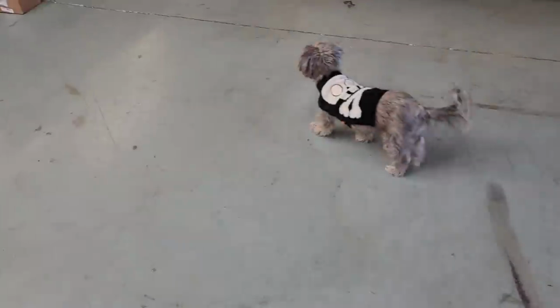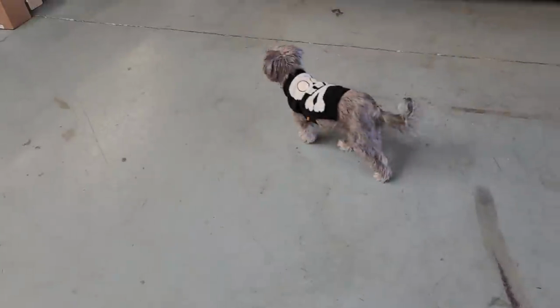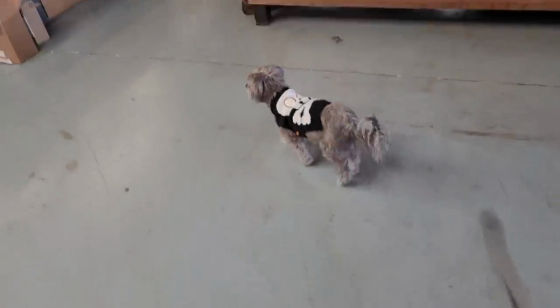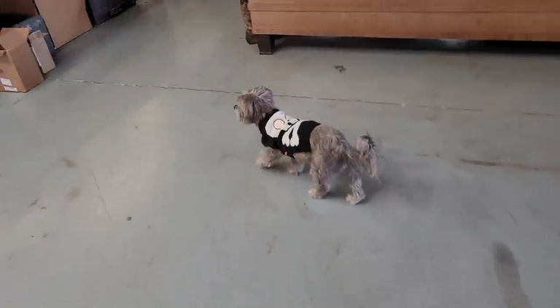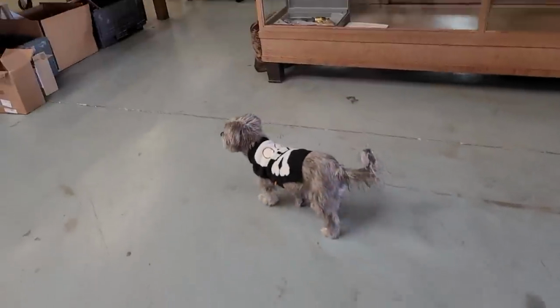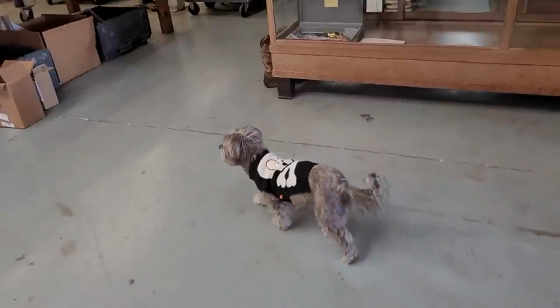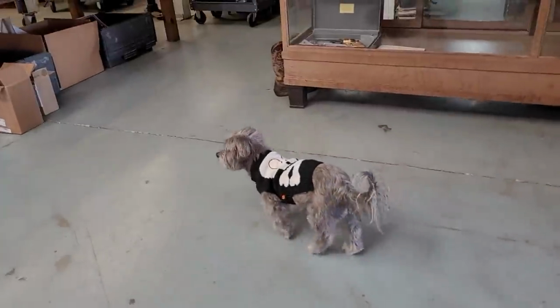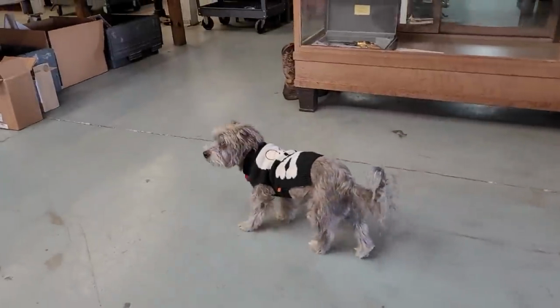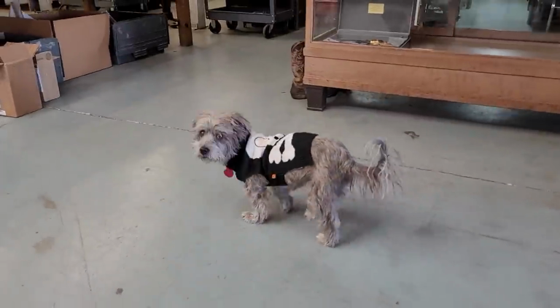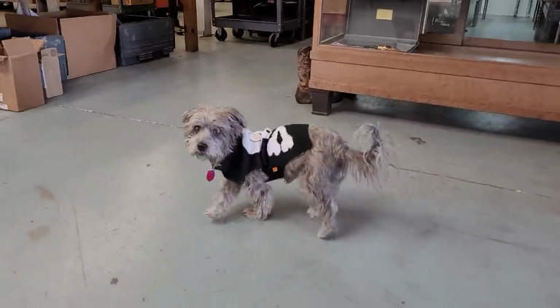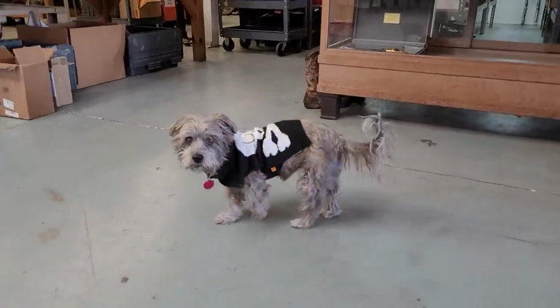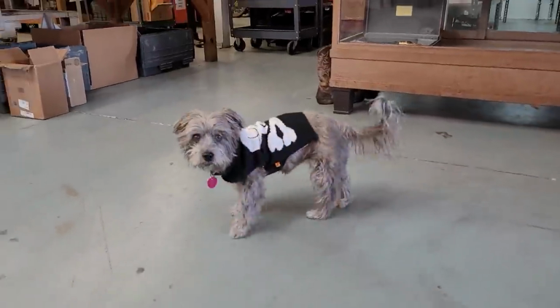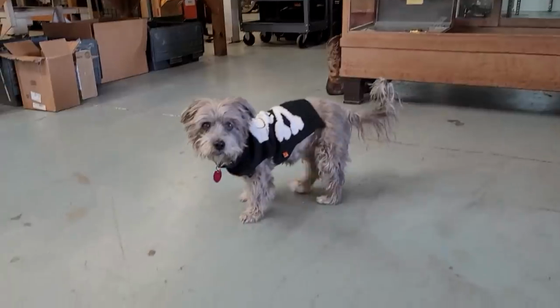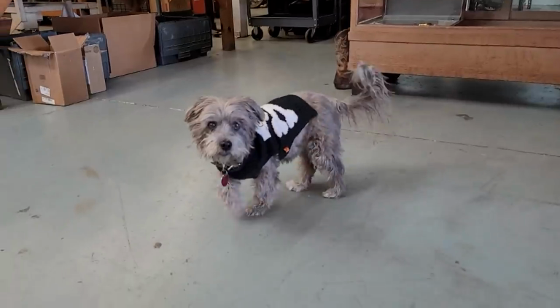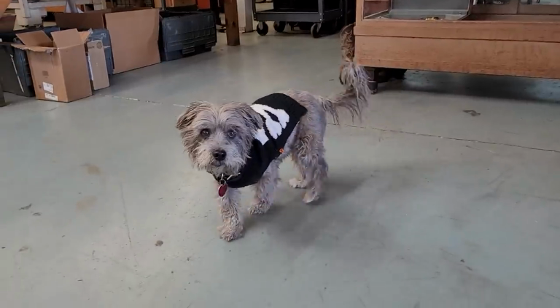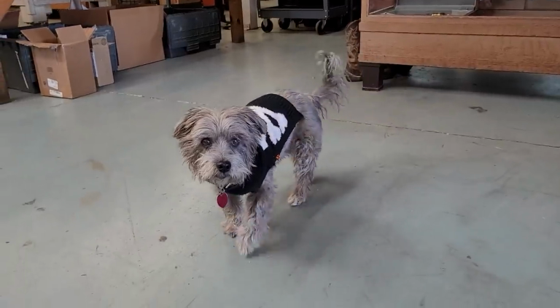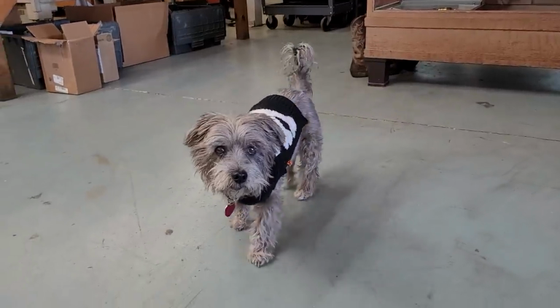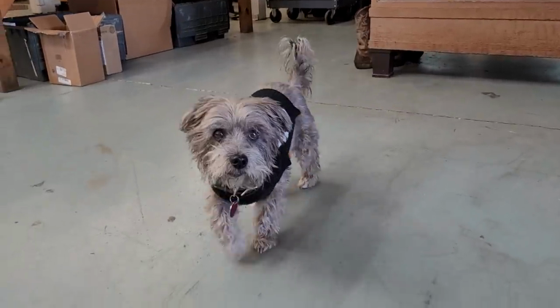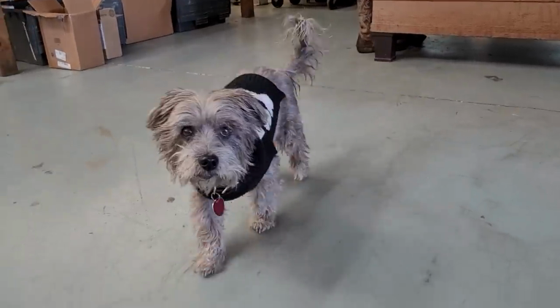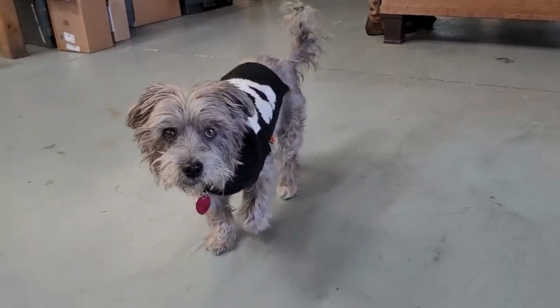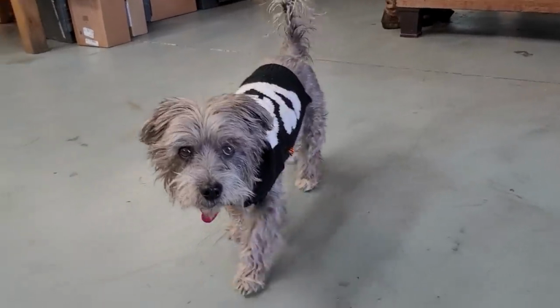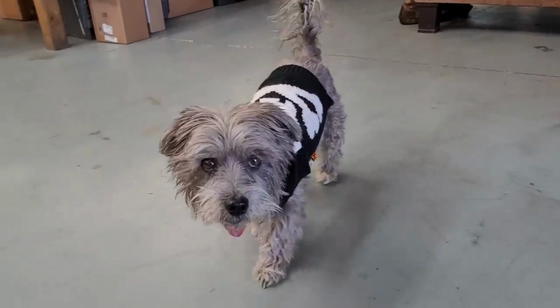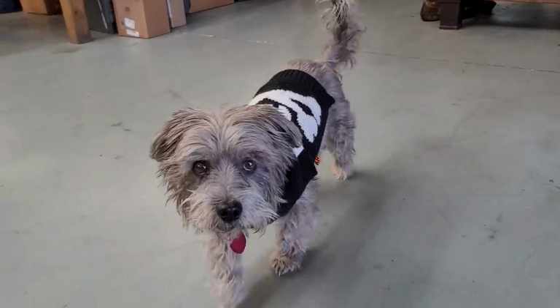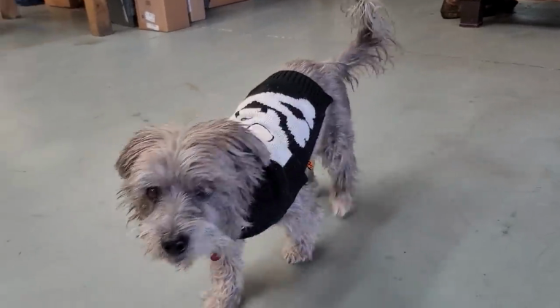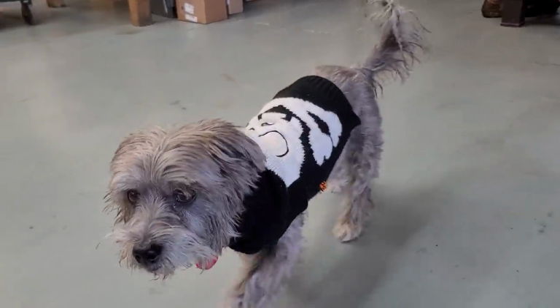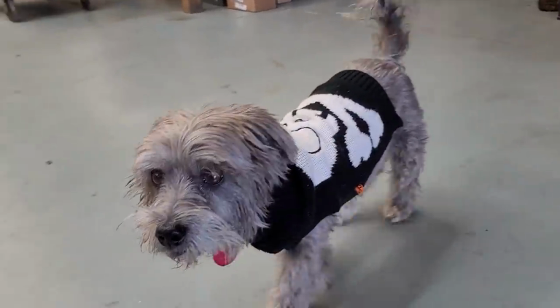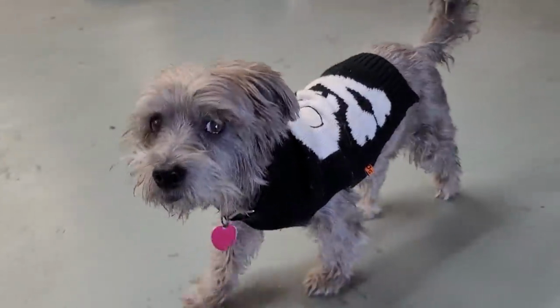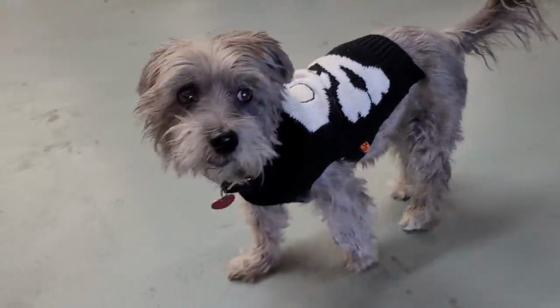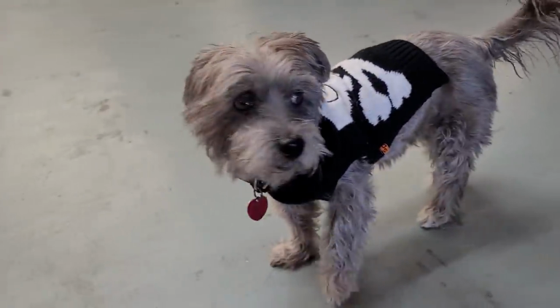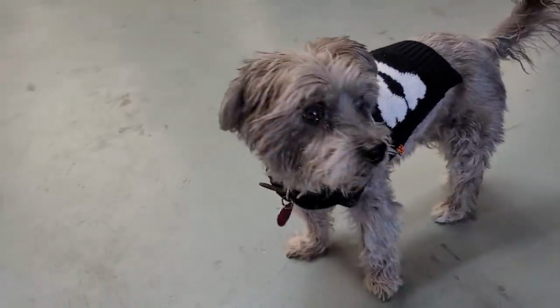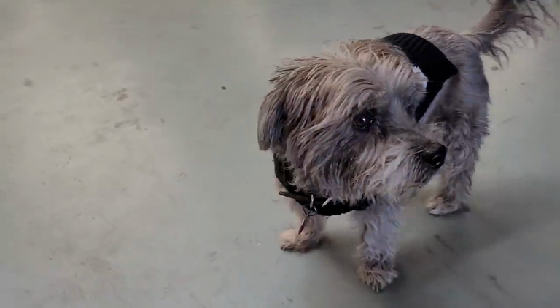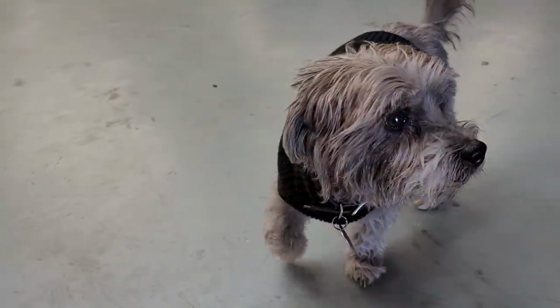And of course the shop mascot was here to greet us this morning. Hi, Molly. How are you? She's a watchdog. She's keeping an eye on things.